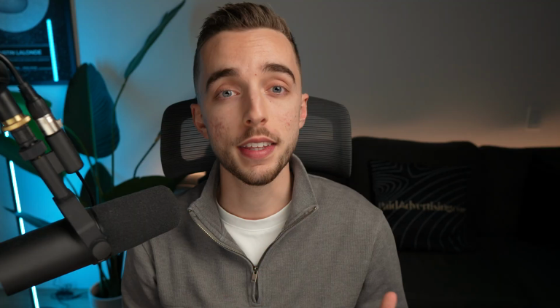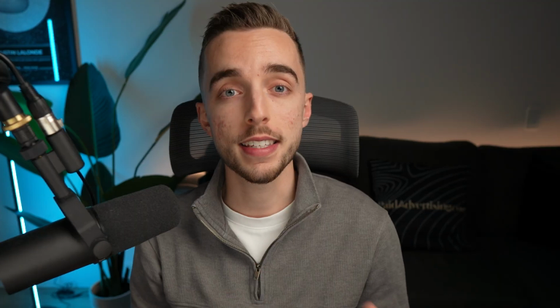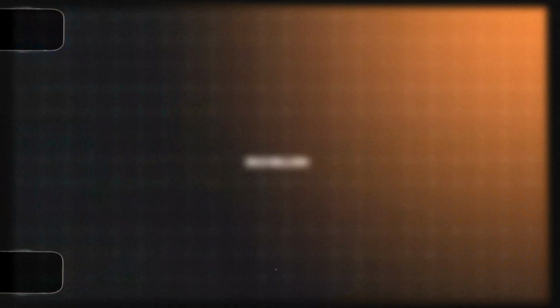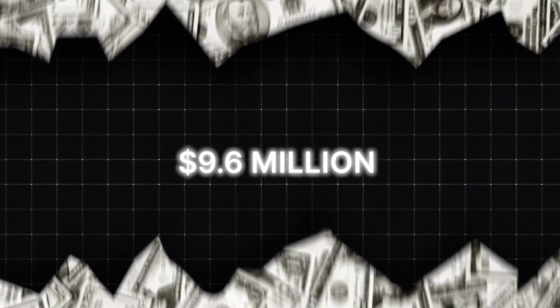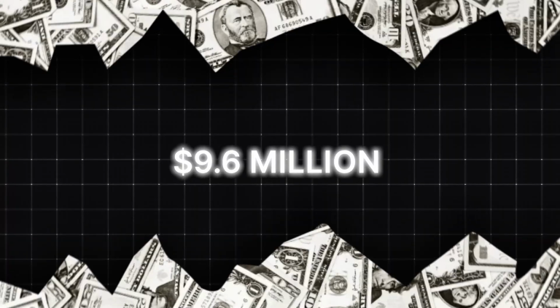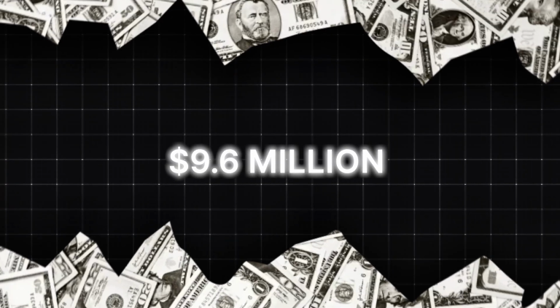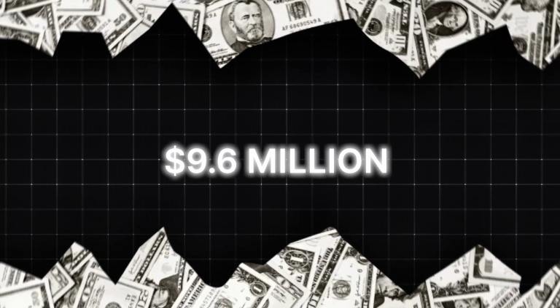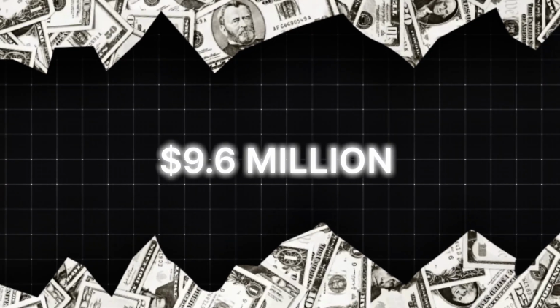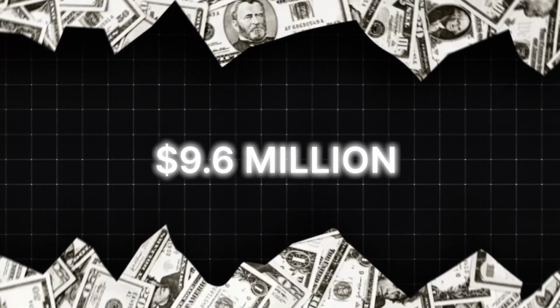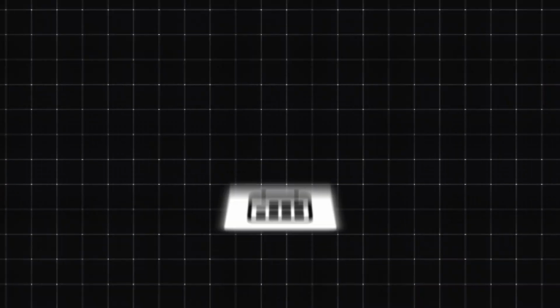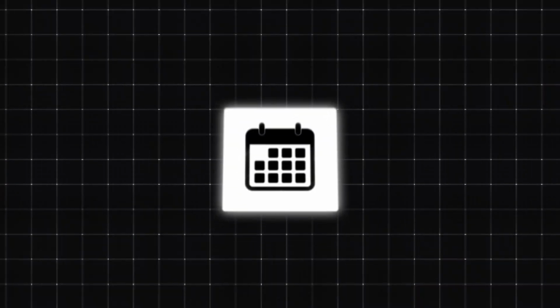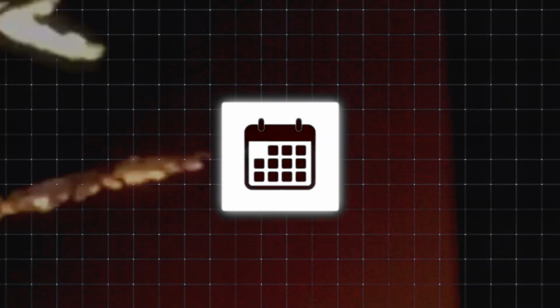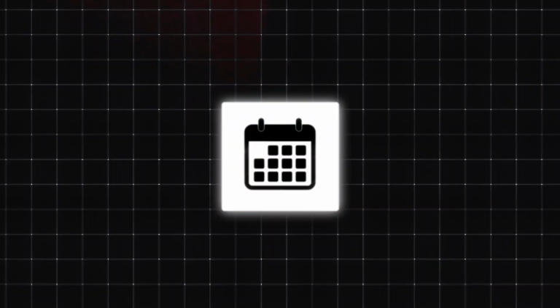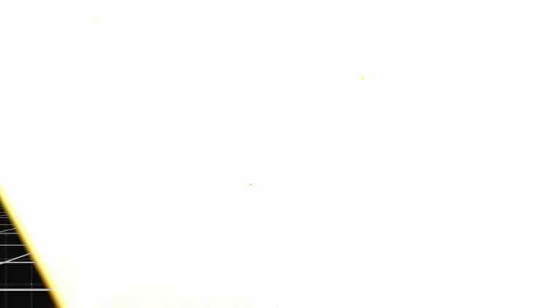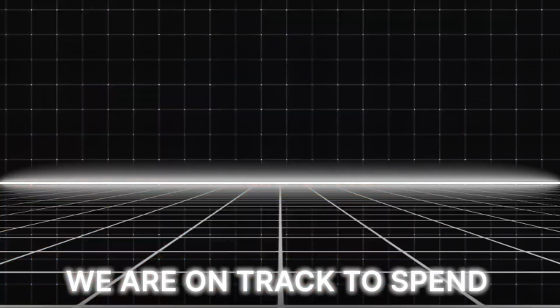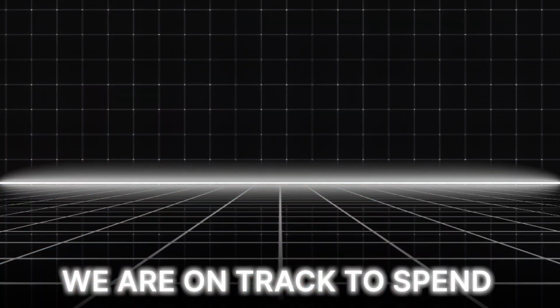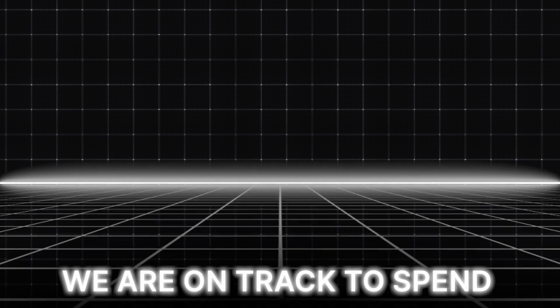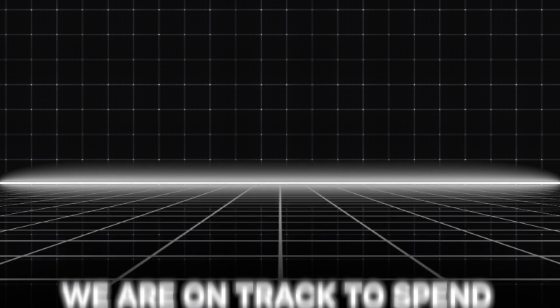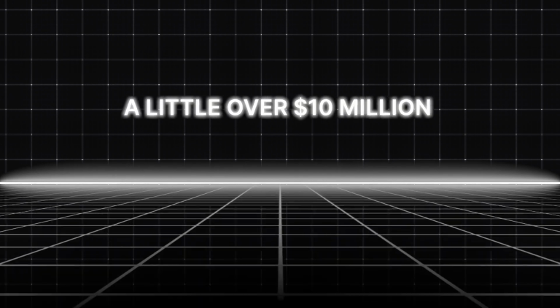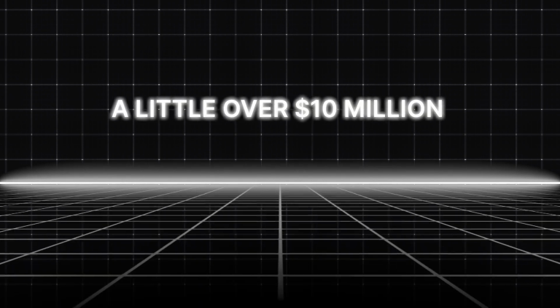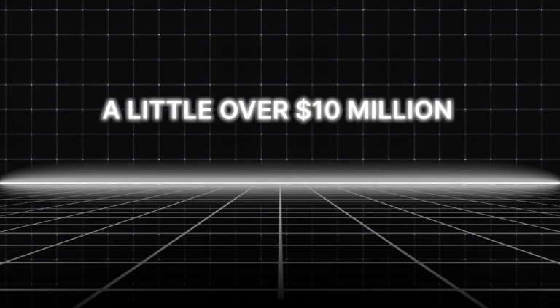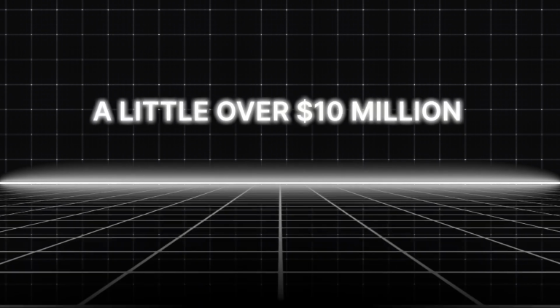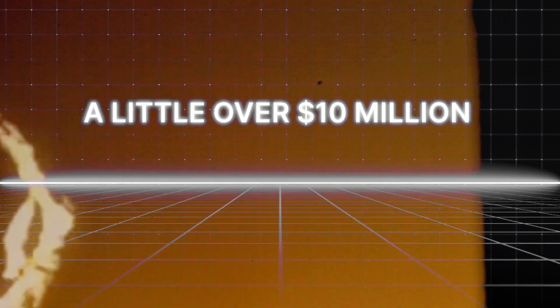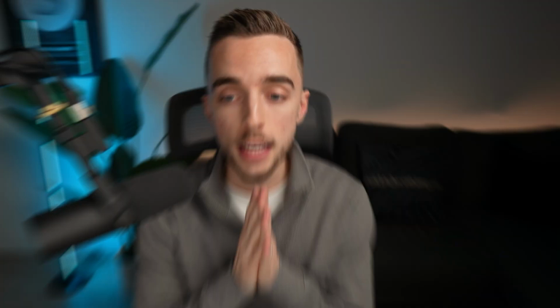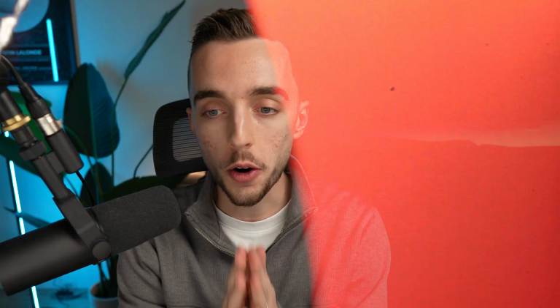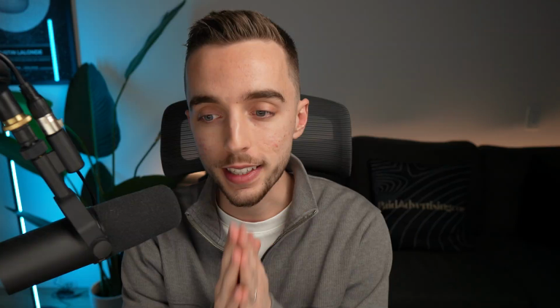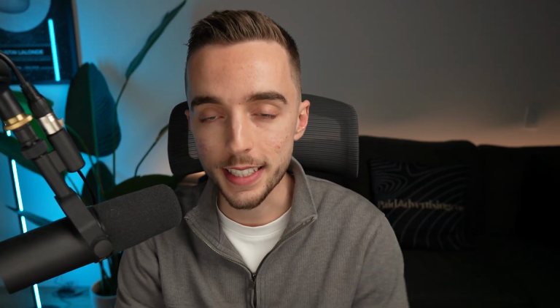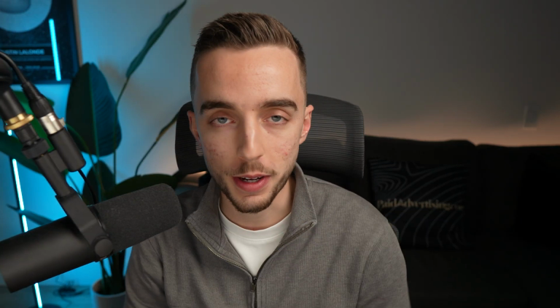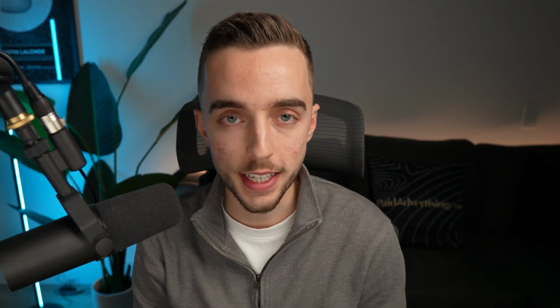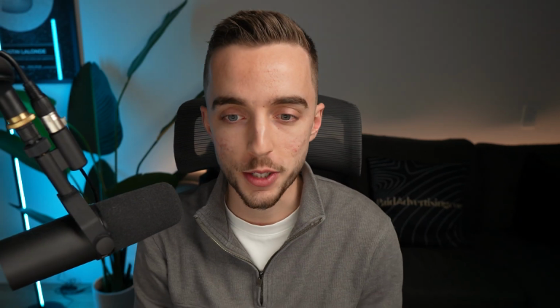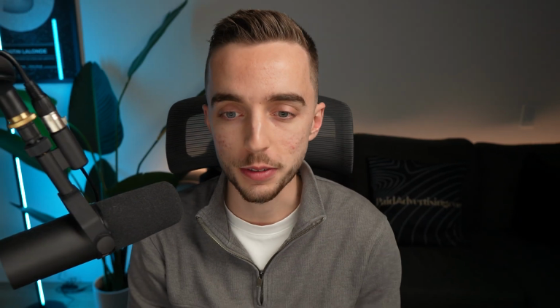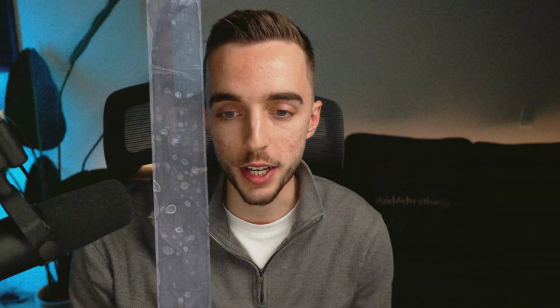With that said, we spent about $9.6 million on ads in the last year and are on track to spend a little over $10 million this year. So let's get straight into the video.